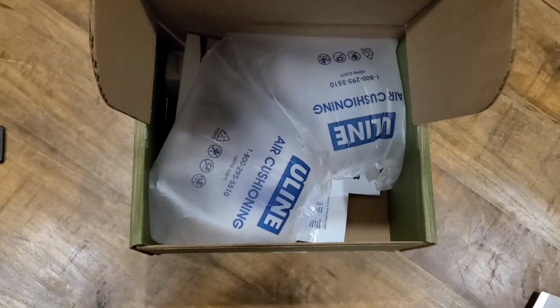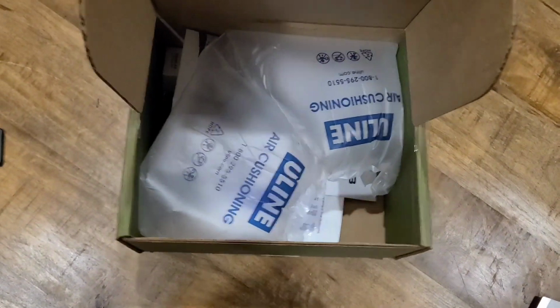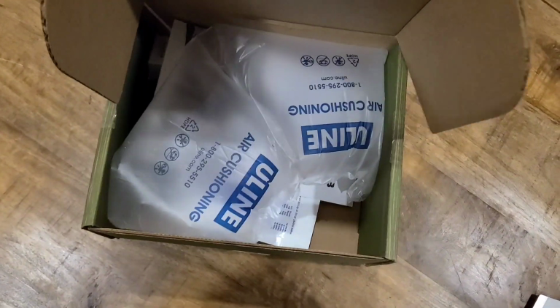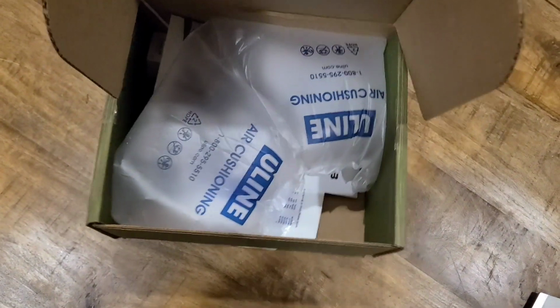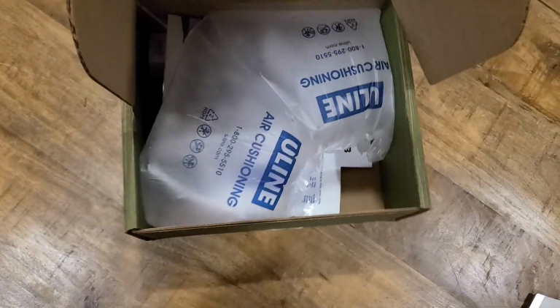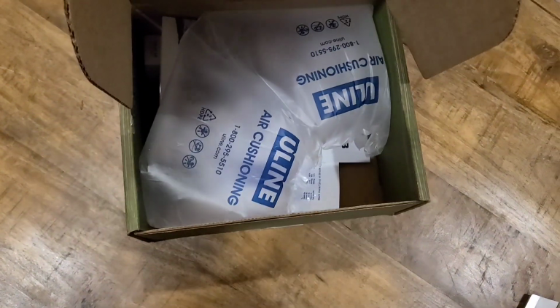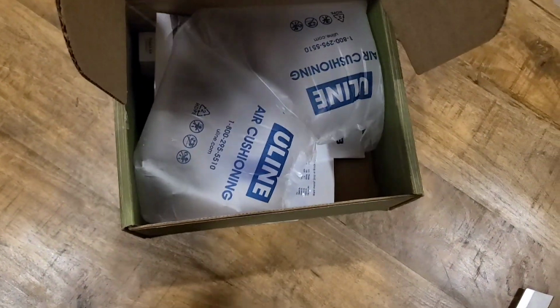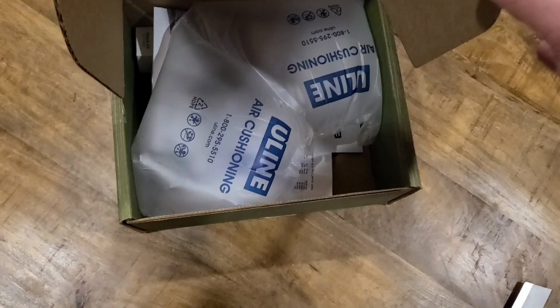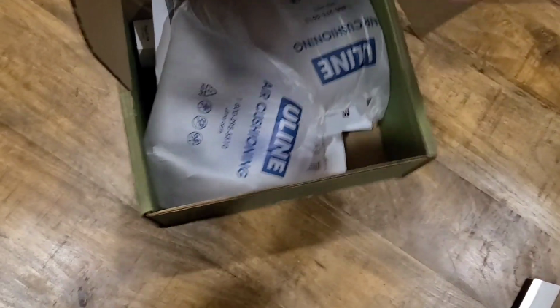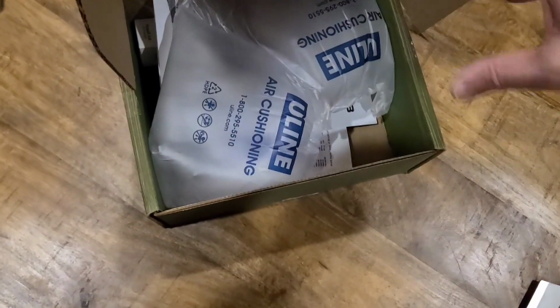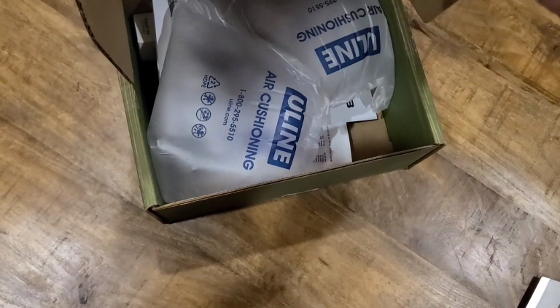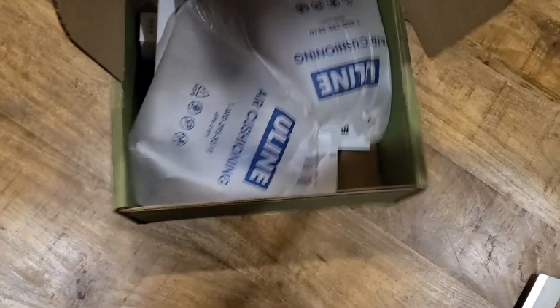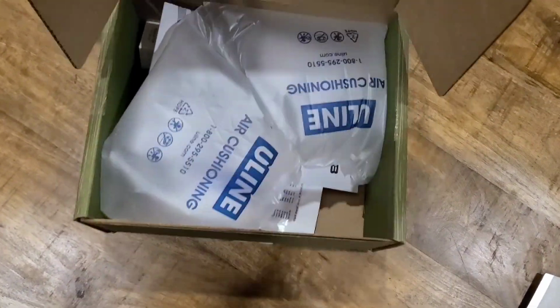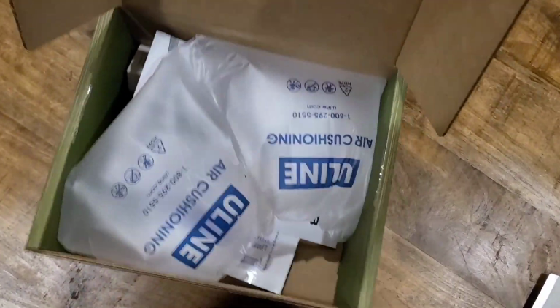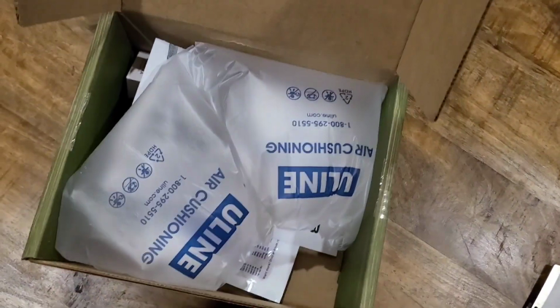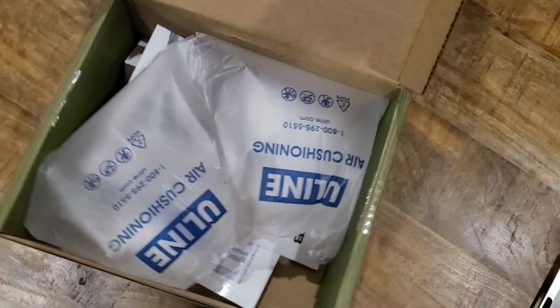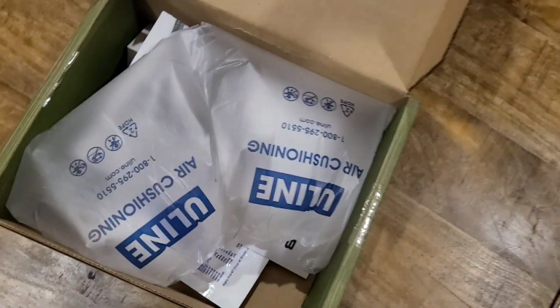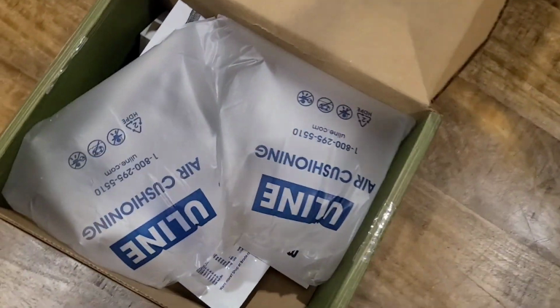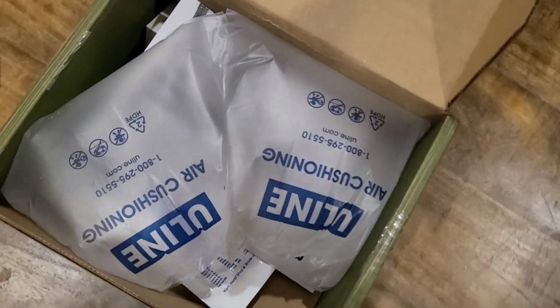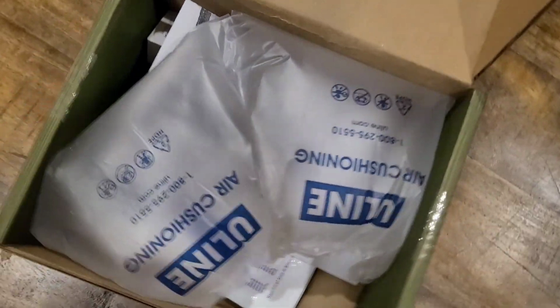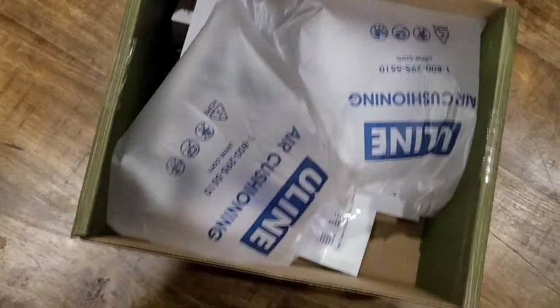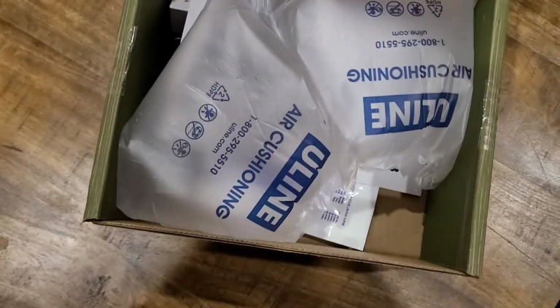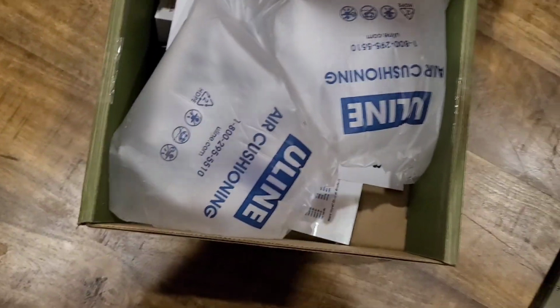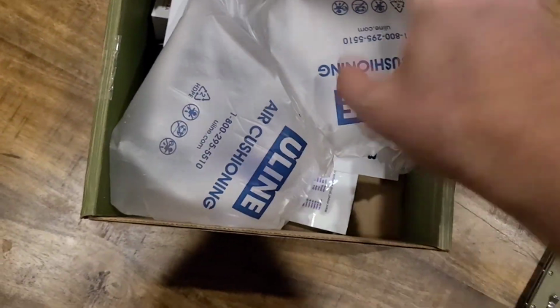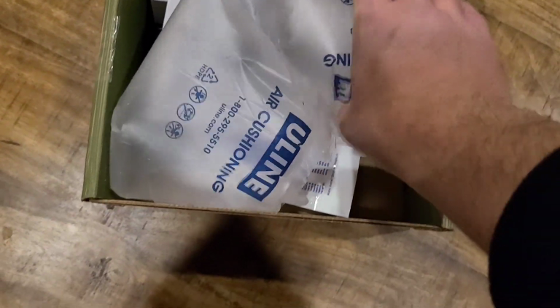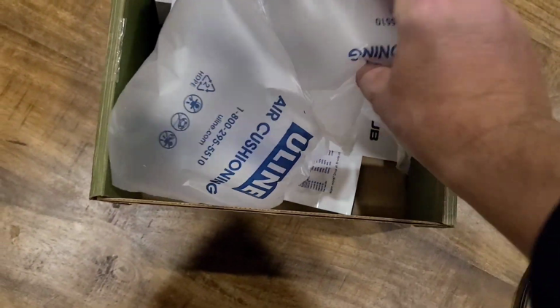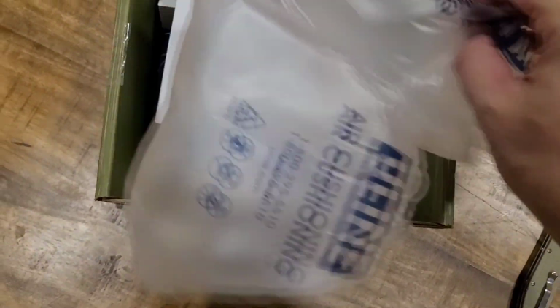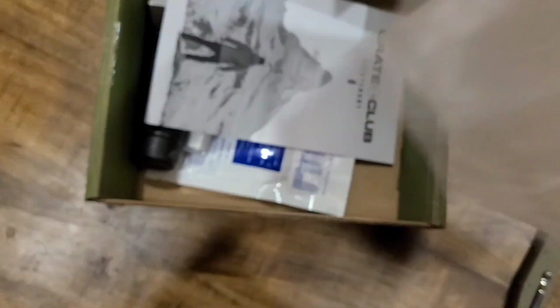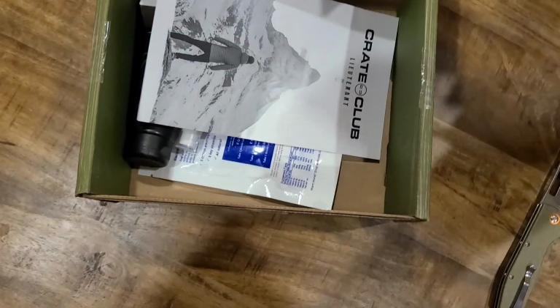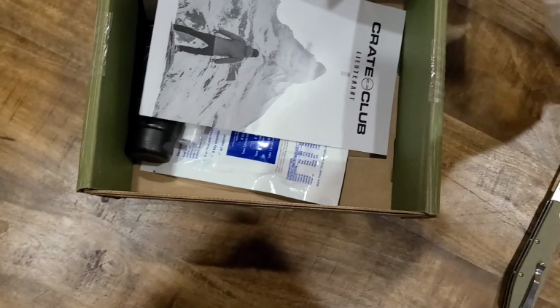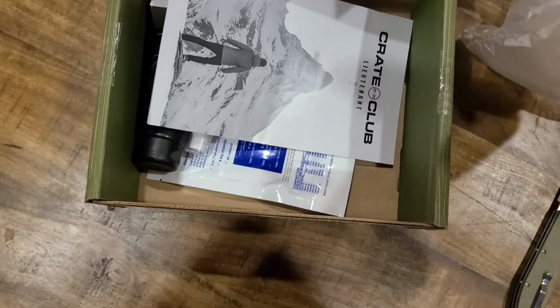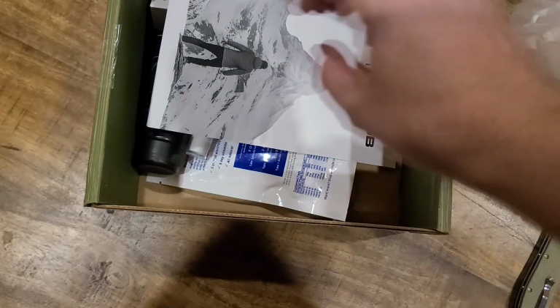A whole lot of packing for this size box. Let's see.